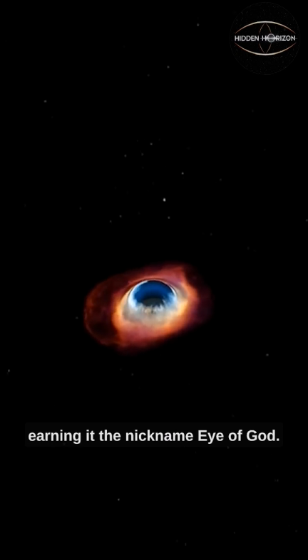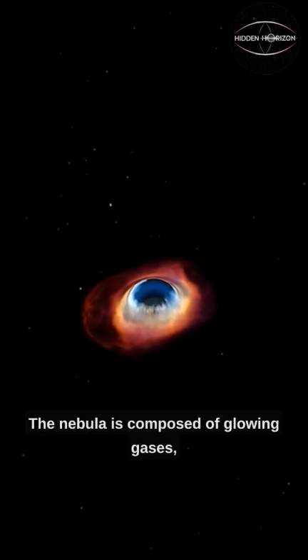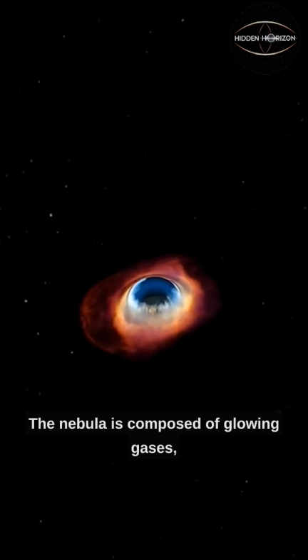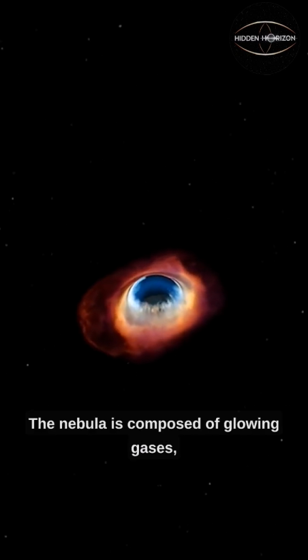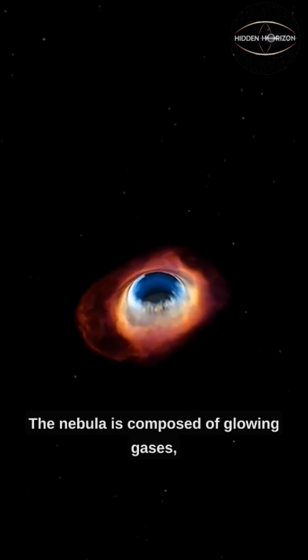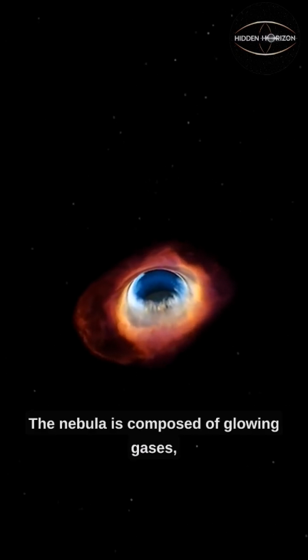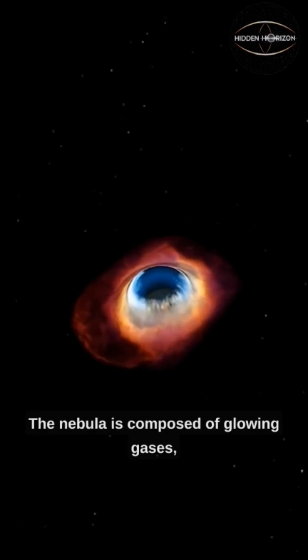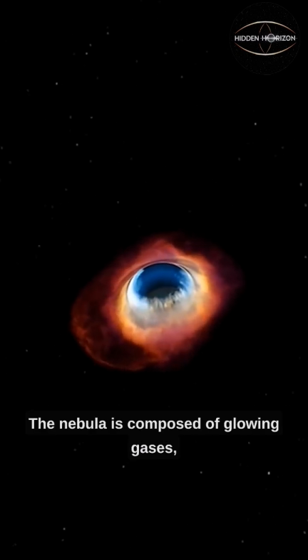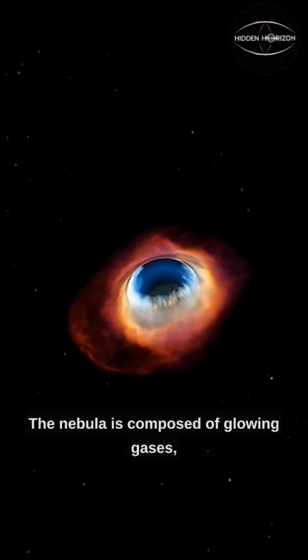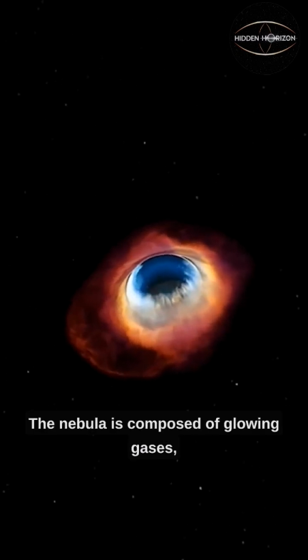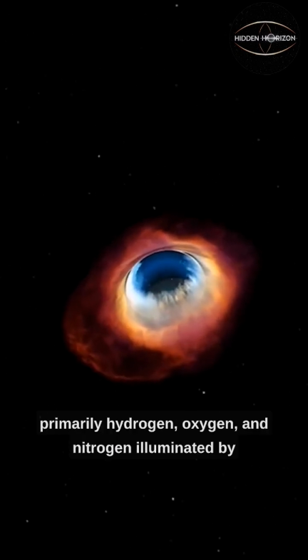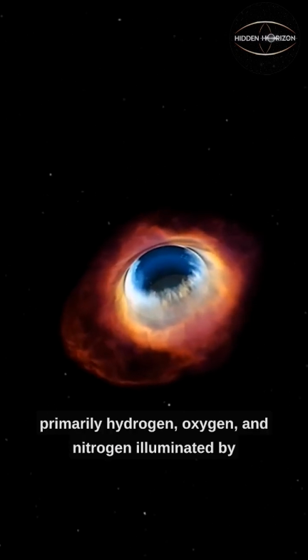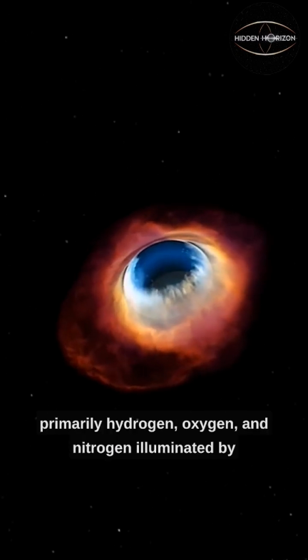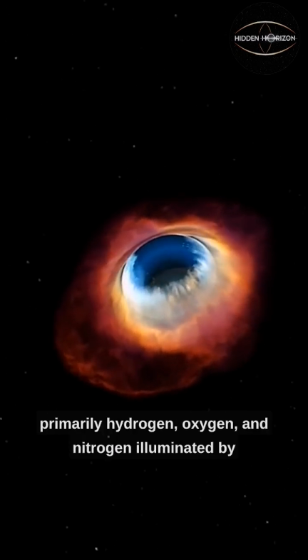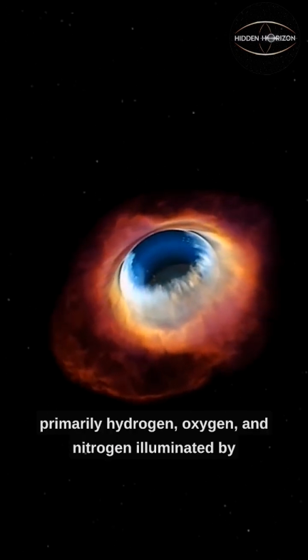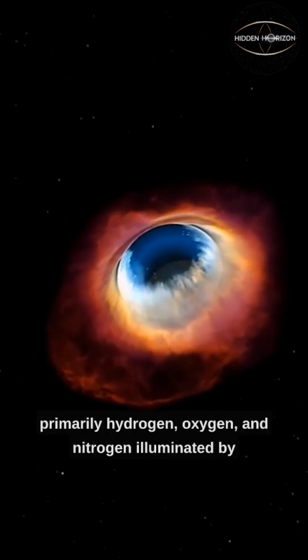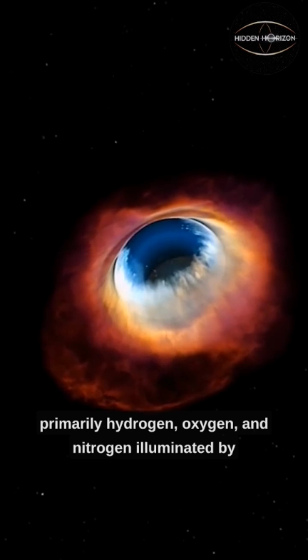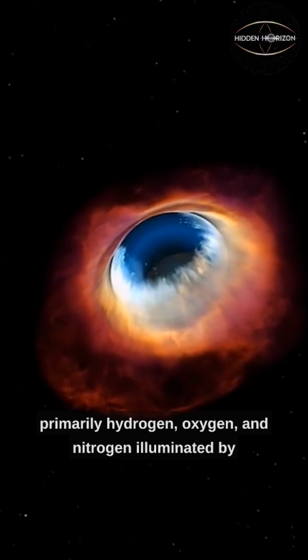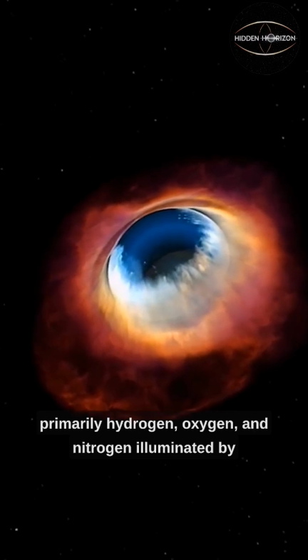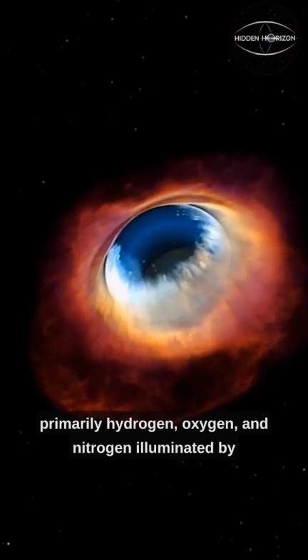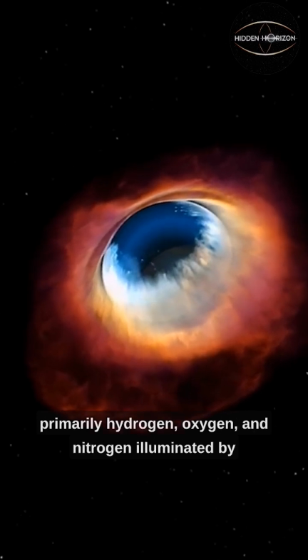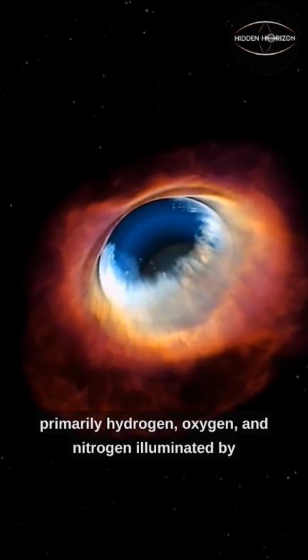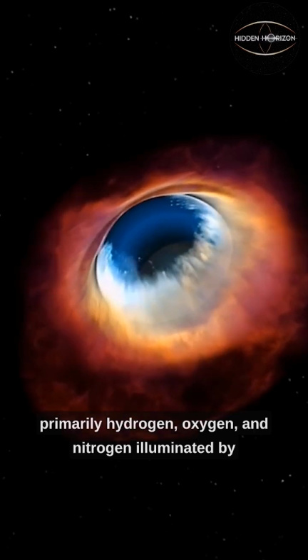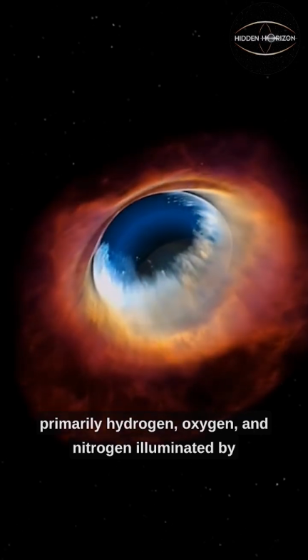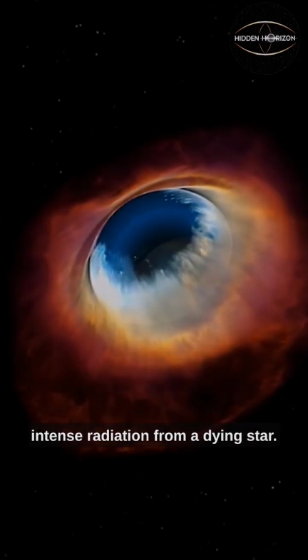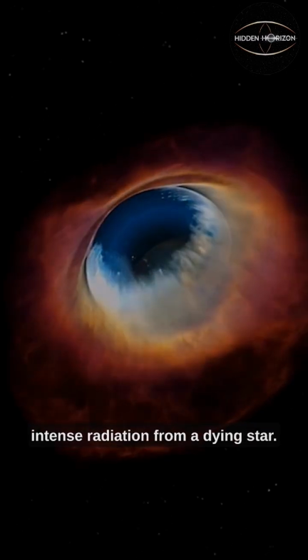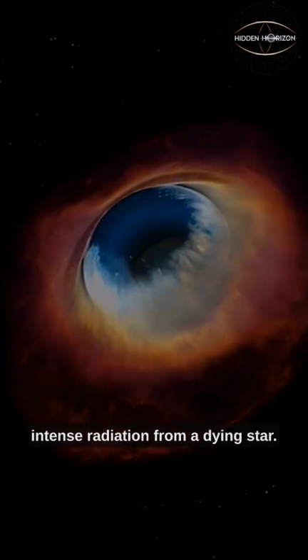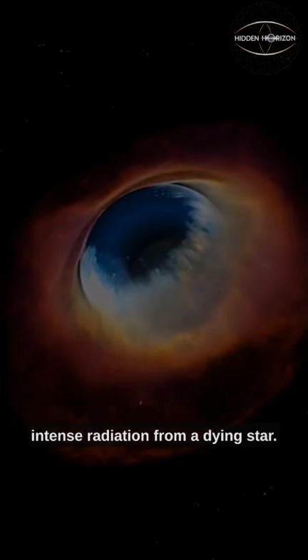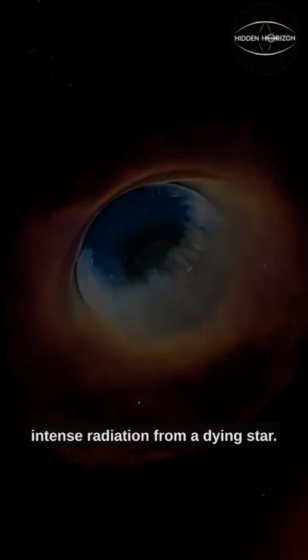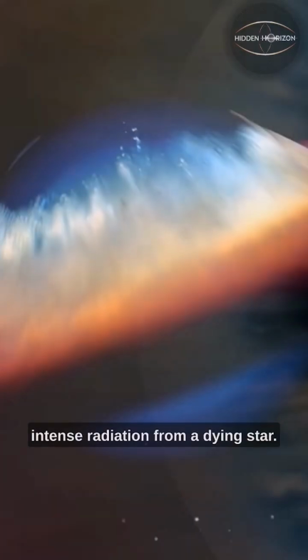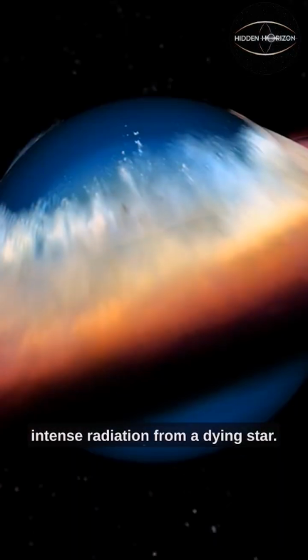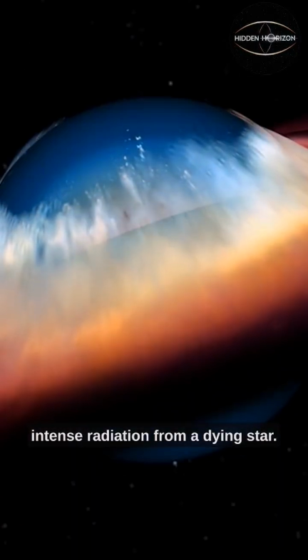The nebula is composed of glowing gases, primarily hydrogen, oxygen, and nitrogen, illuminated by intense radiation from a dying star.